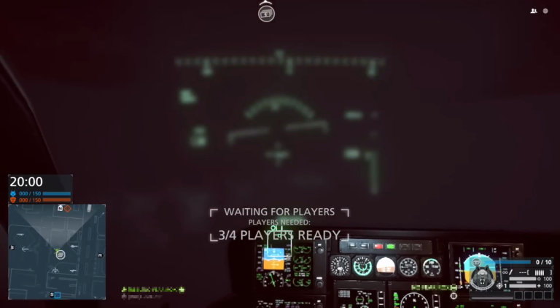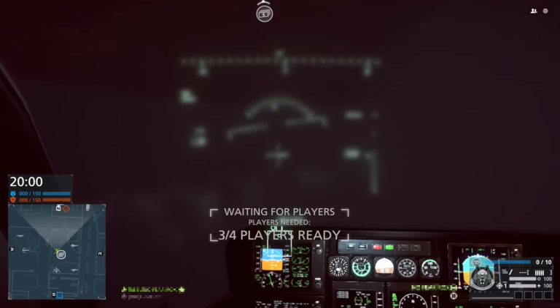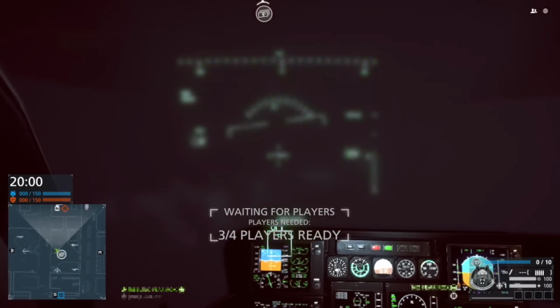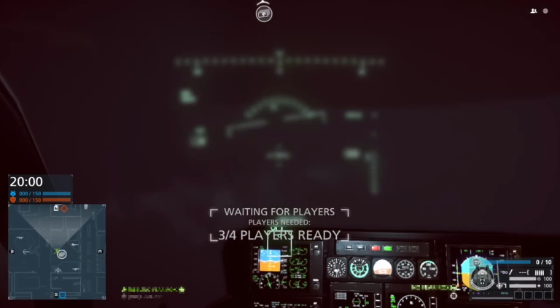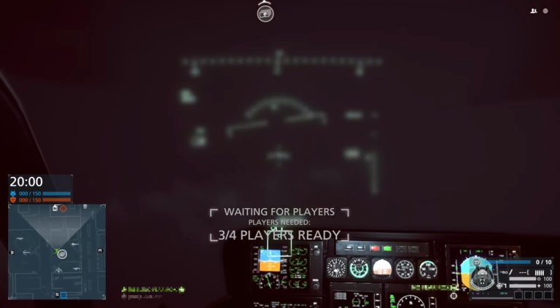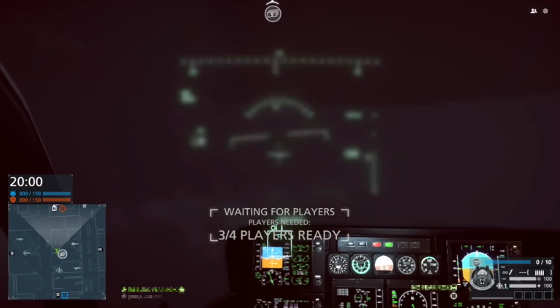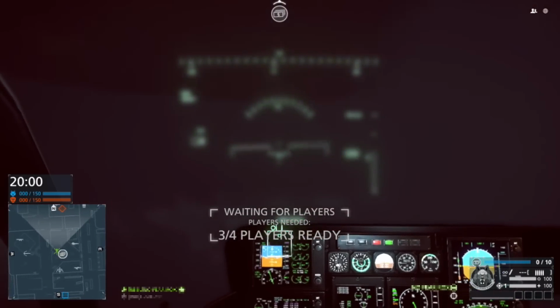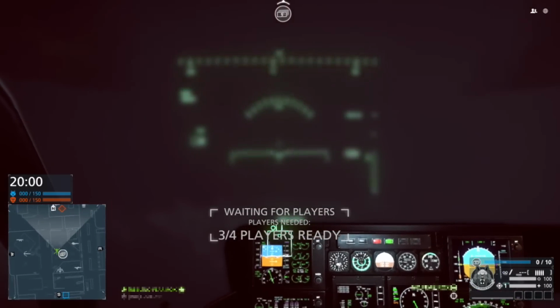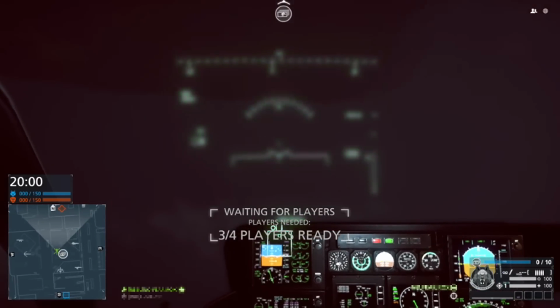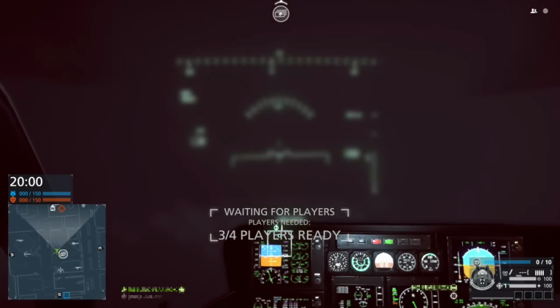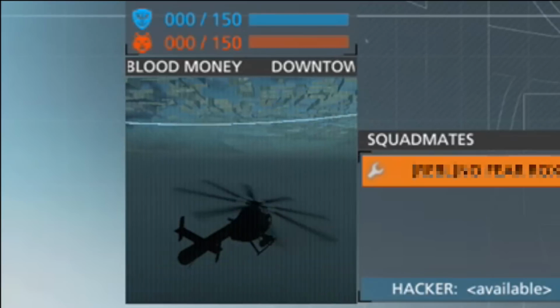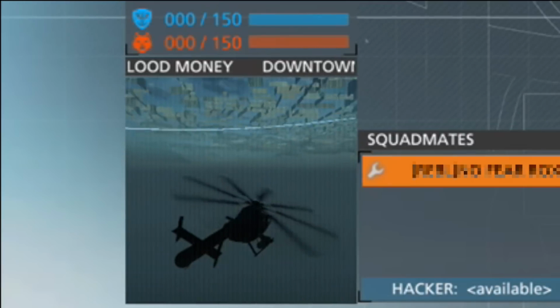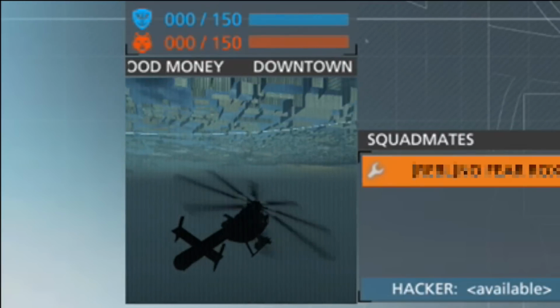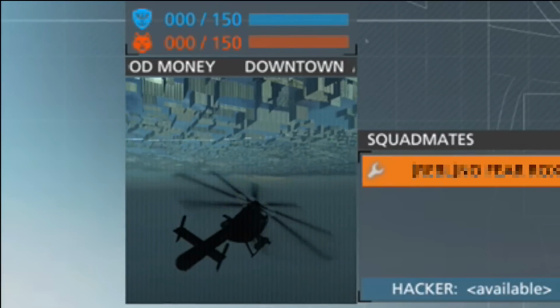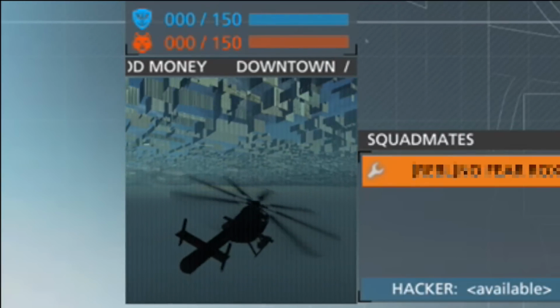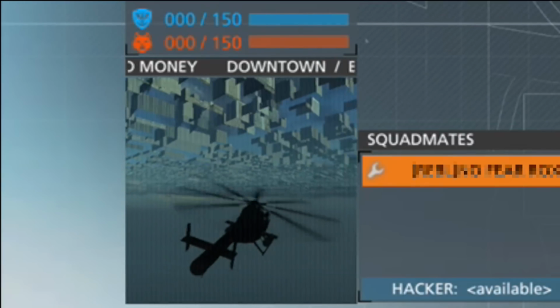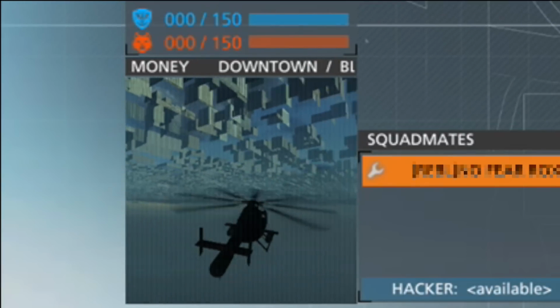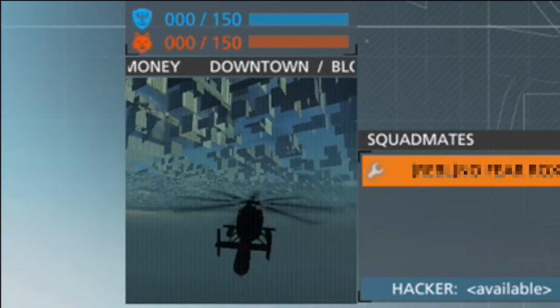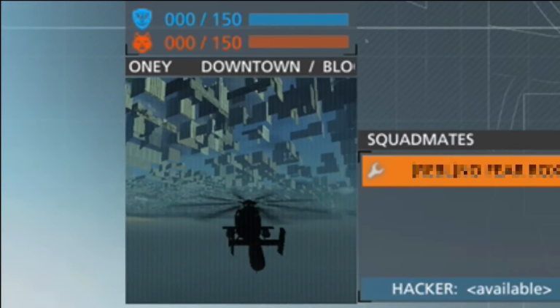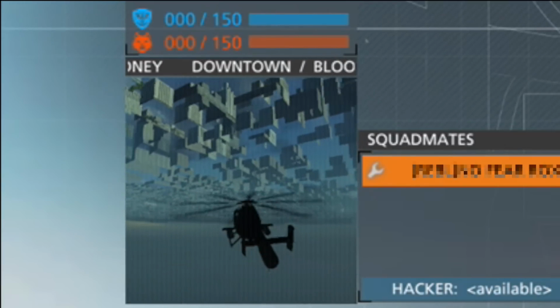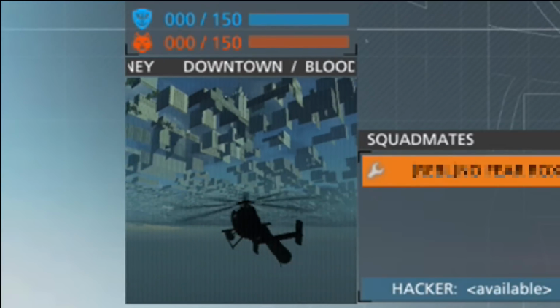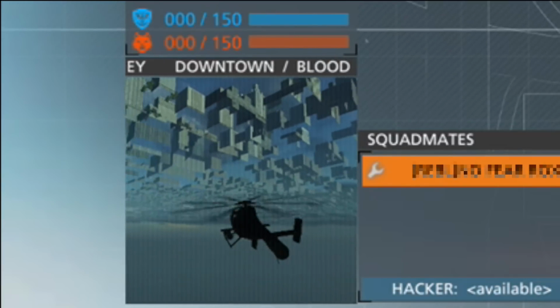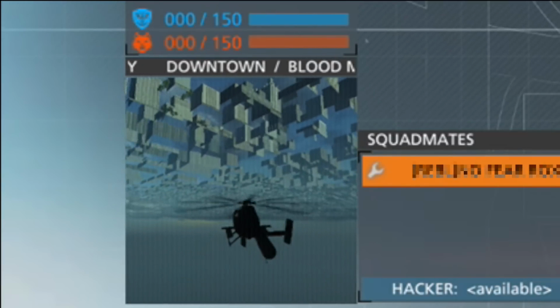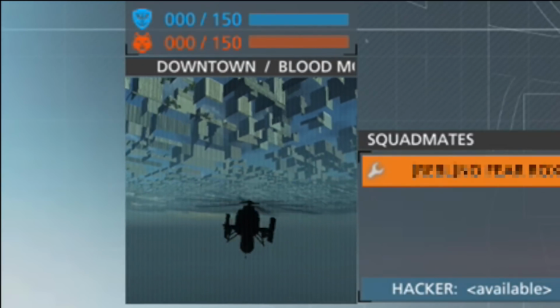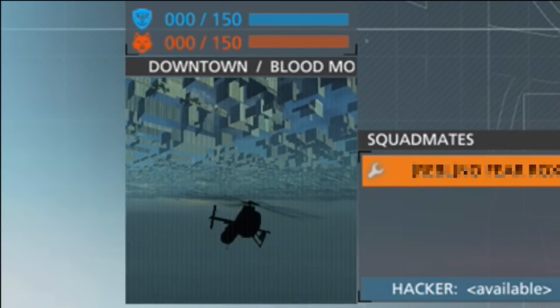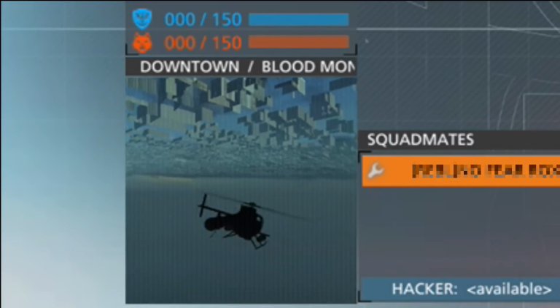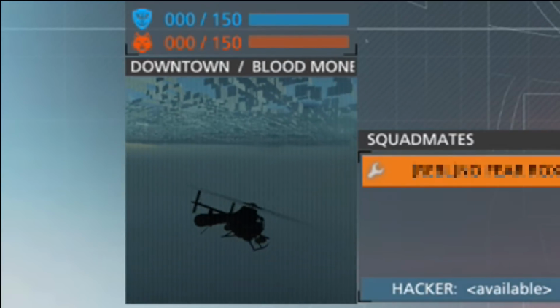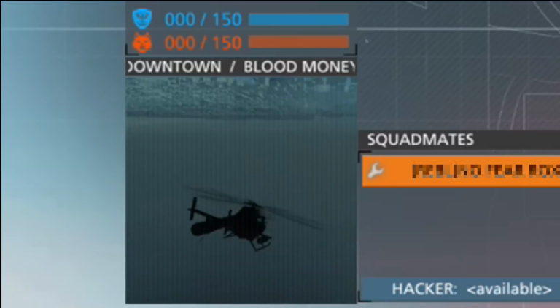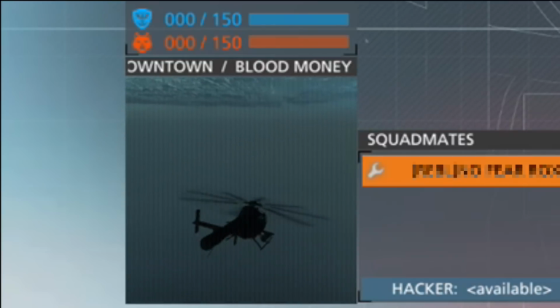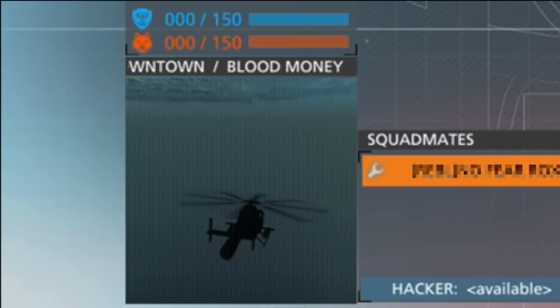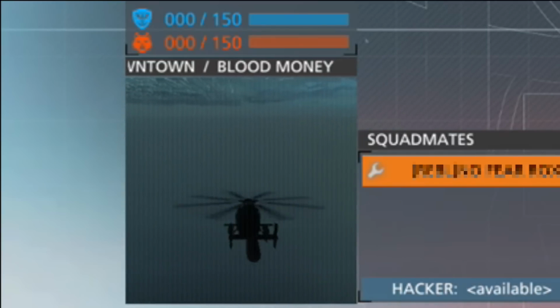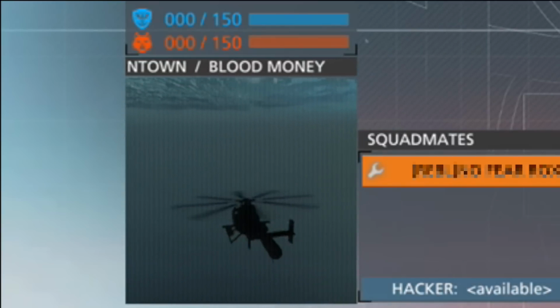Since your HUD will blur in first-person, you can have a teammate spot you from the spawn screen, where the textures should be clearly visible.